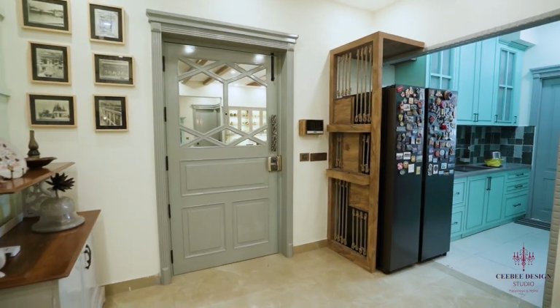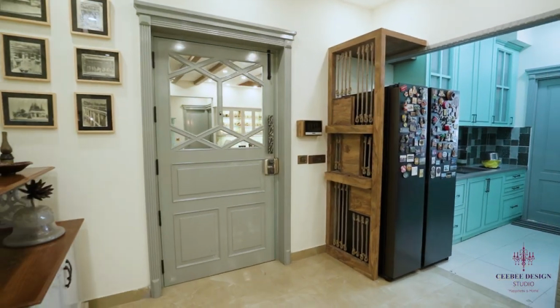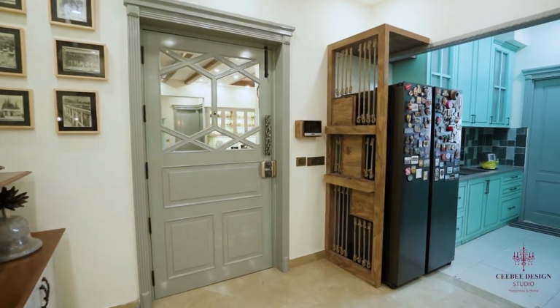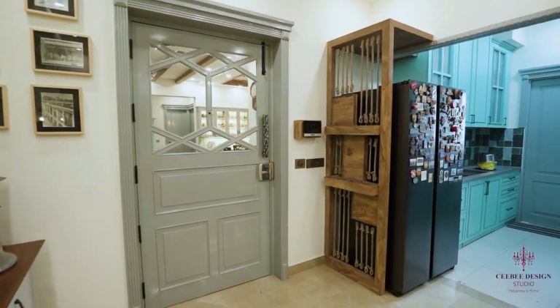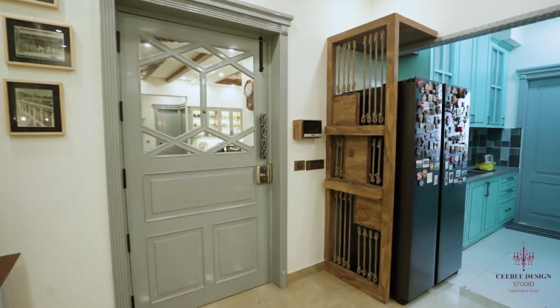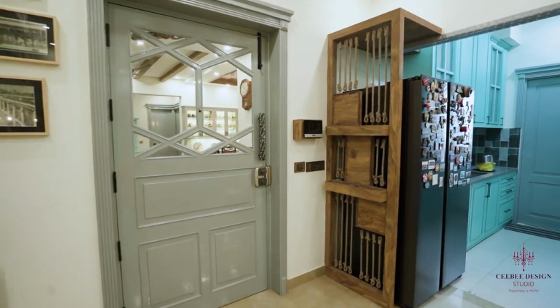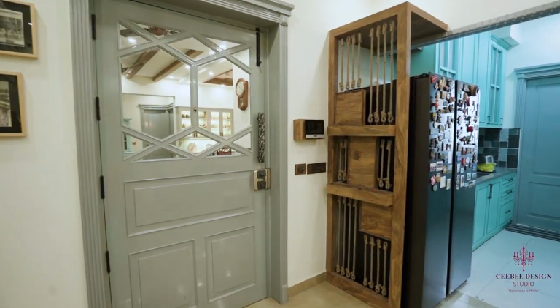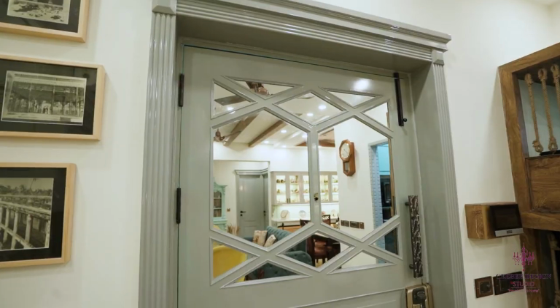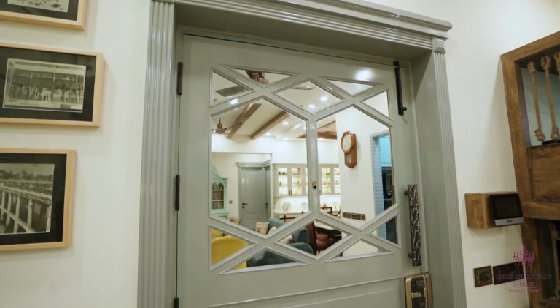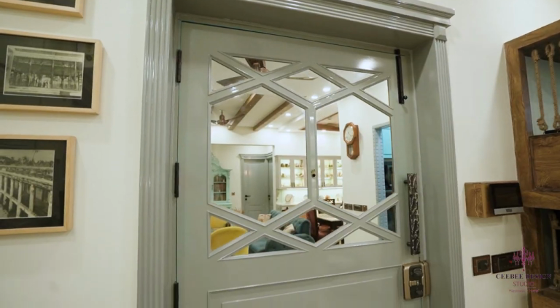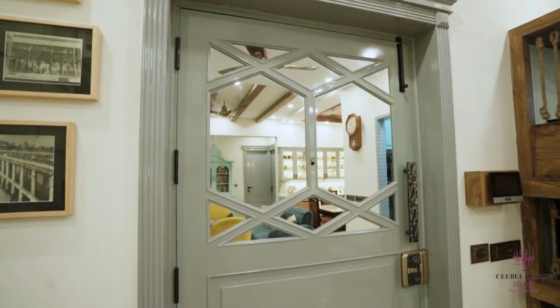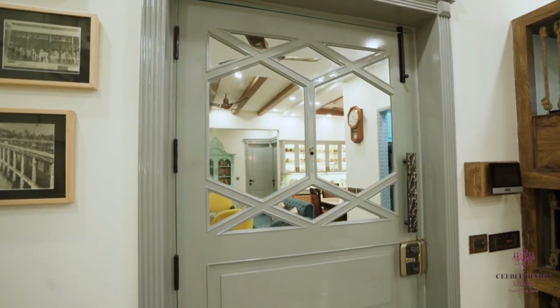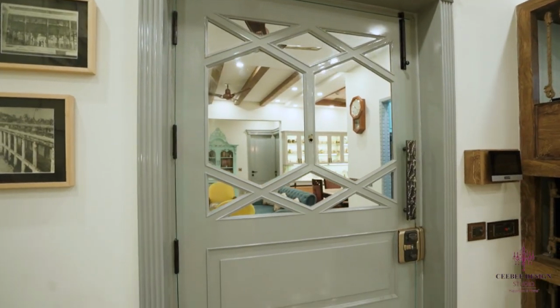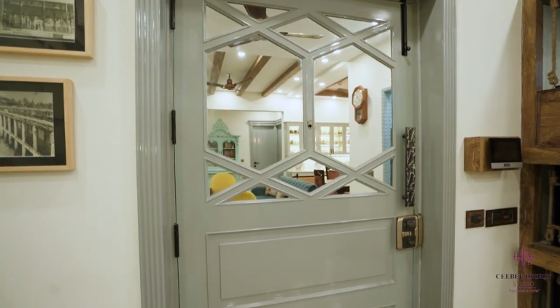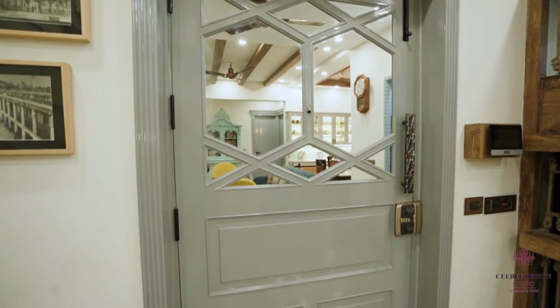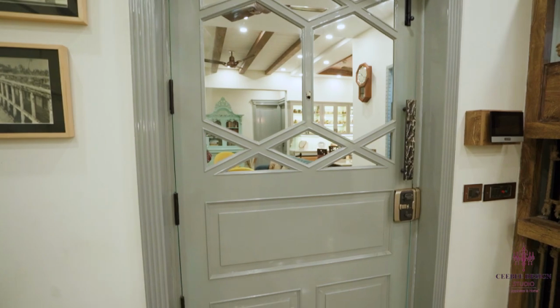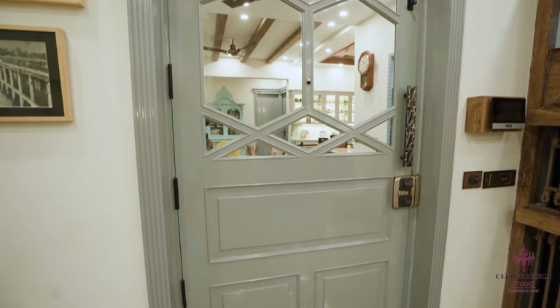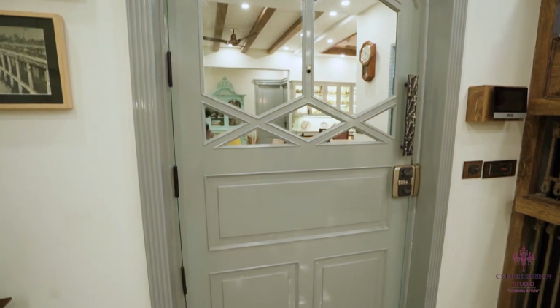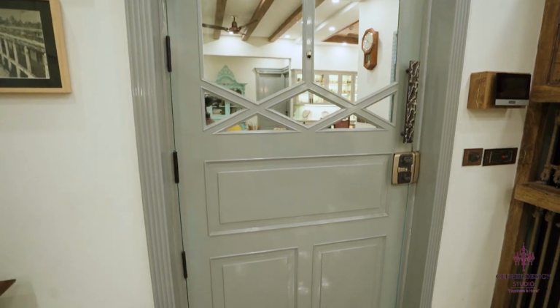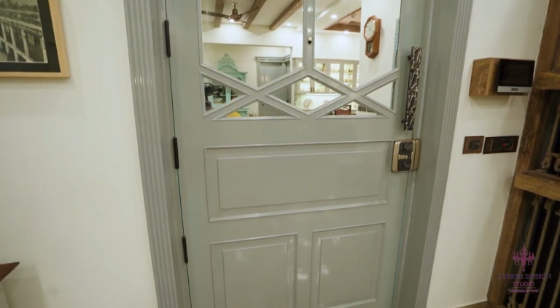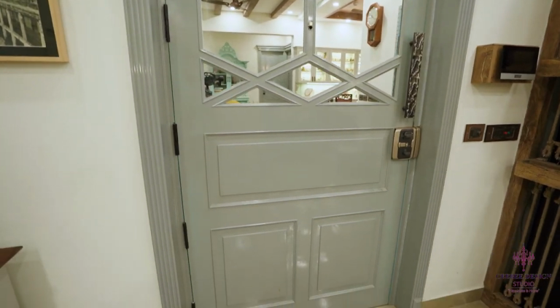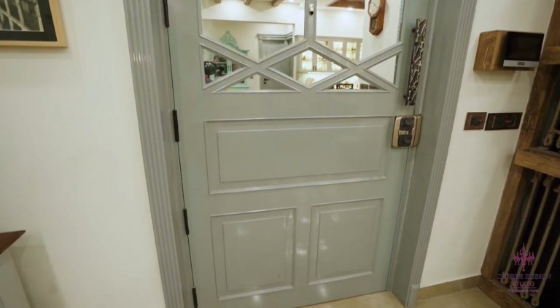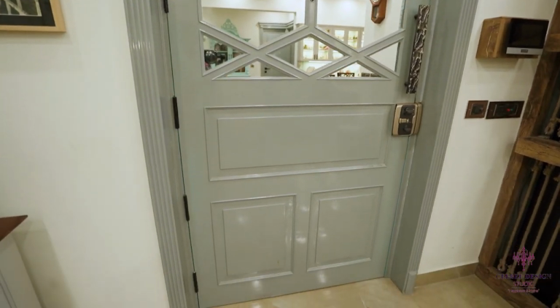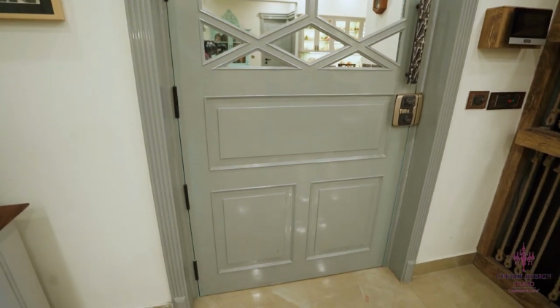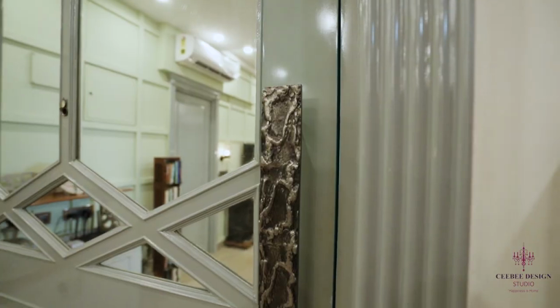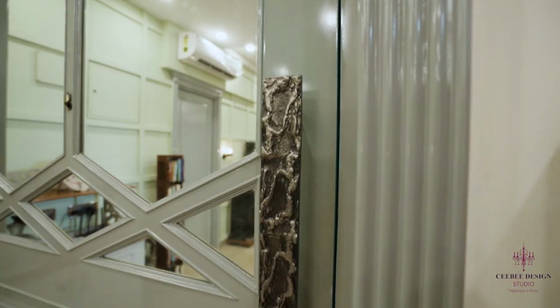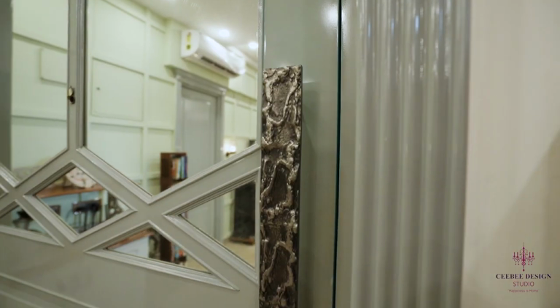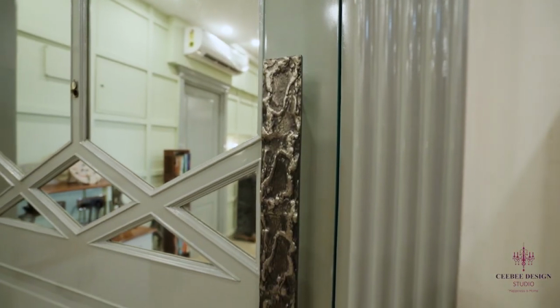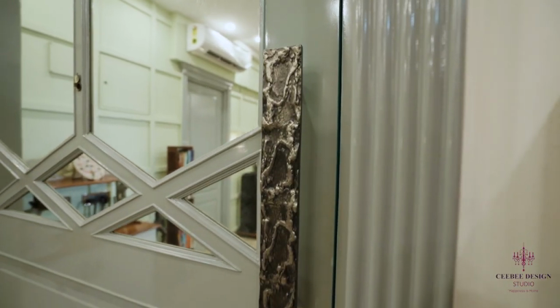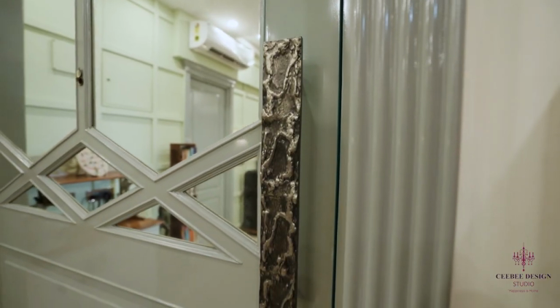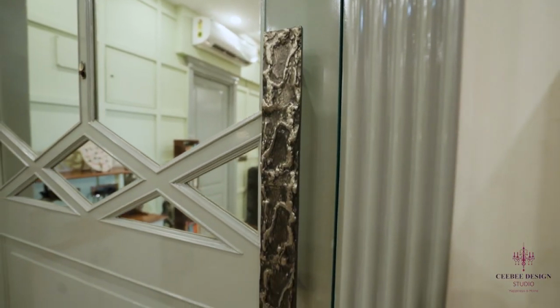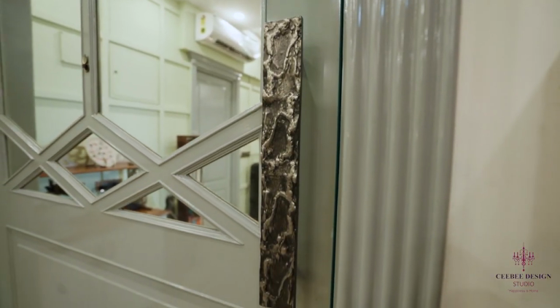They gave a lot of attention to detail. Like, when they were changing the door, they even made sure about the doorknob and everything.